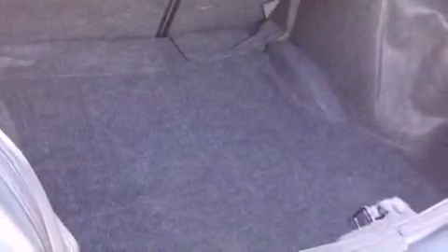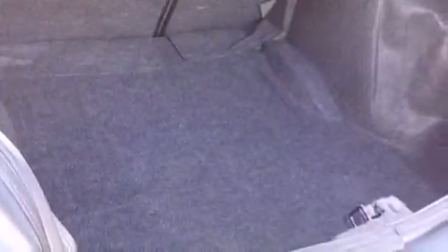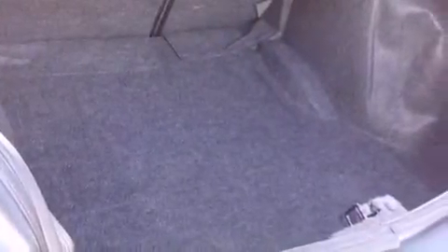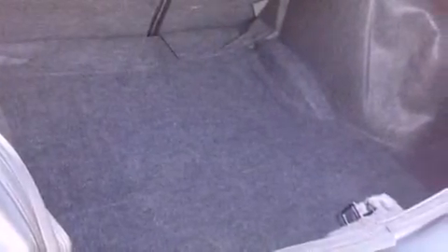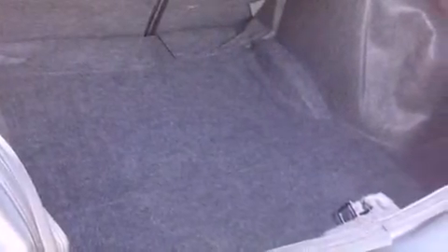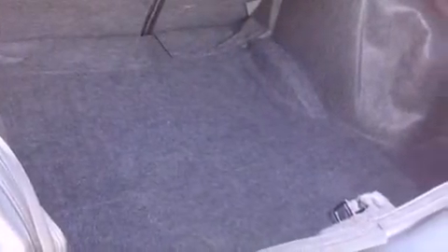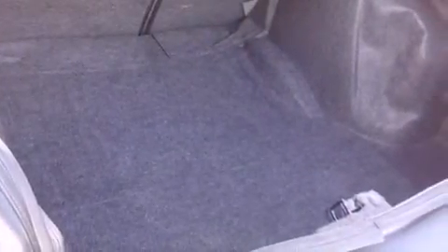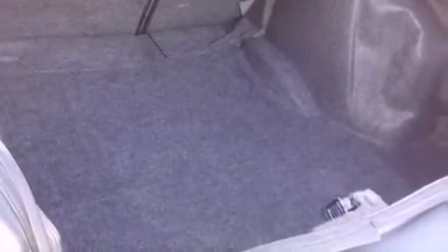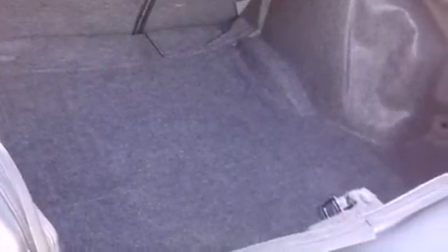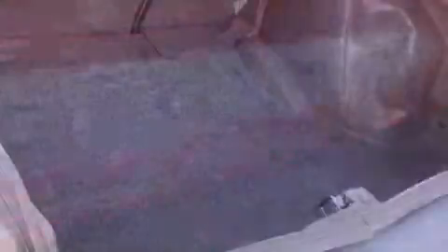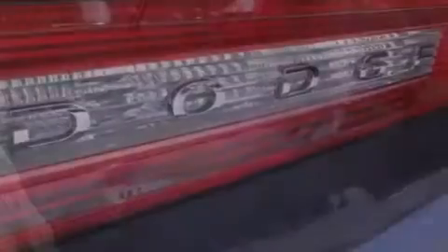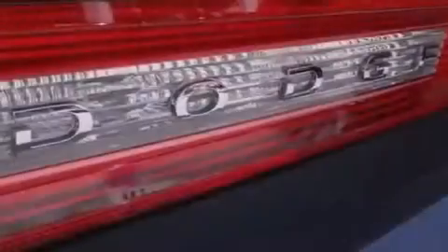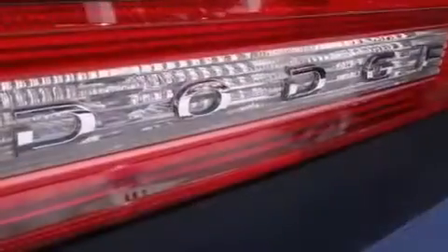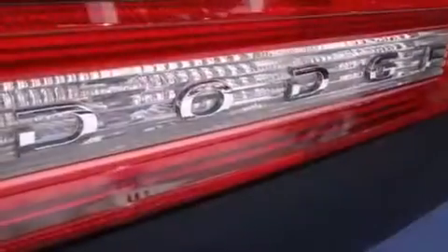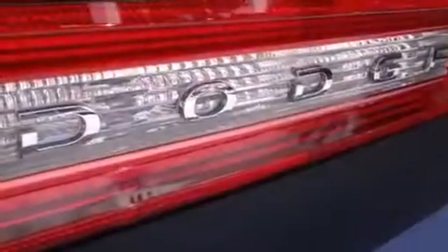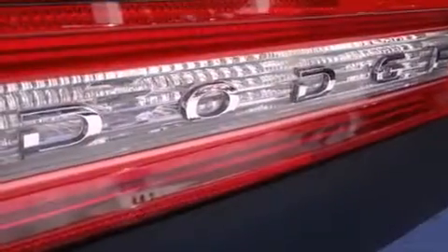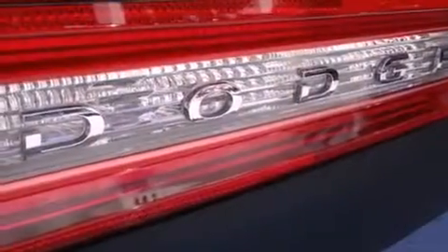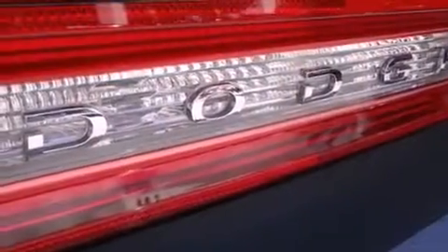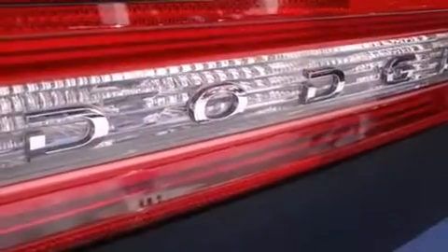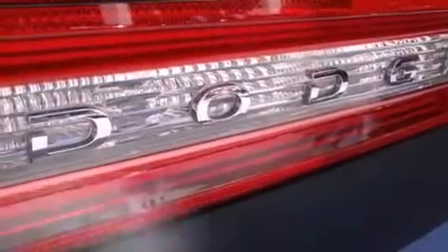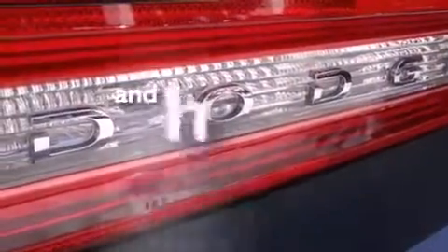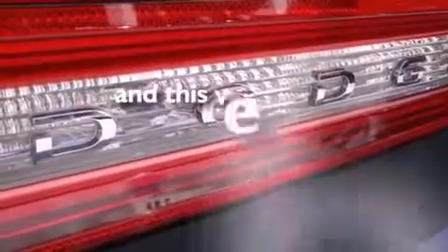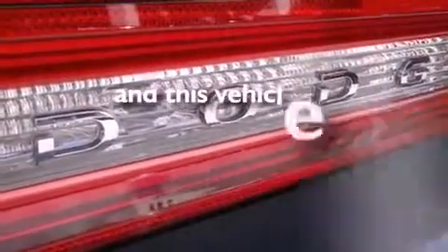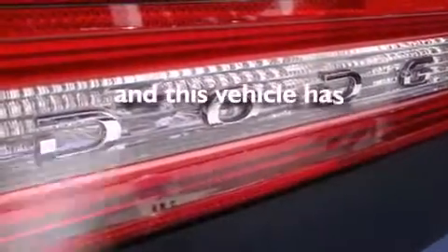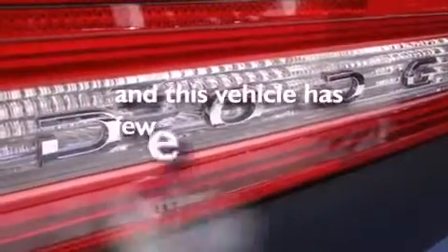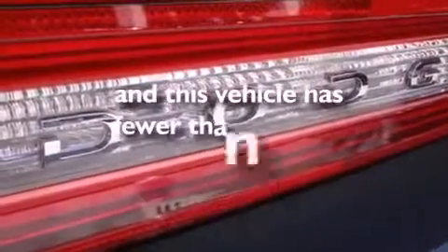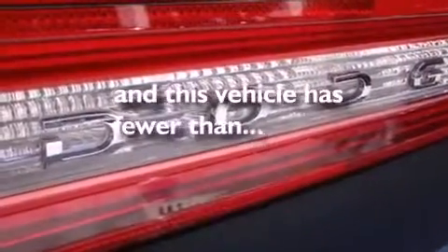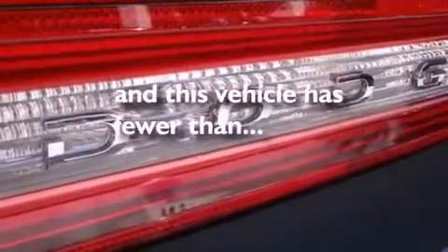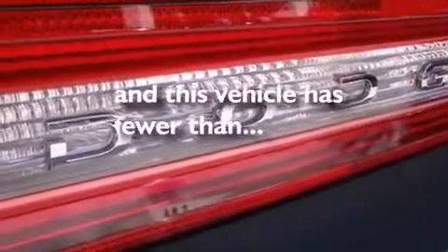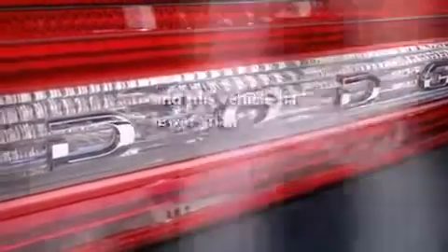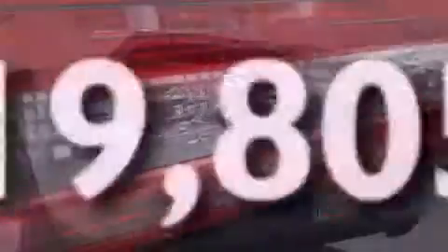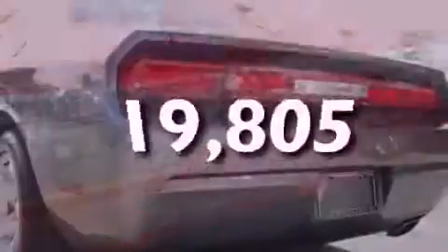Additional features include a chrome grille, halogen headlights, a power driver's seat, and this vehicle has fewer than 20,000 miles on the odometer.